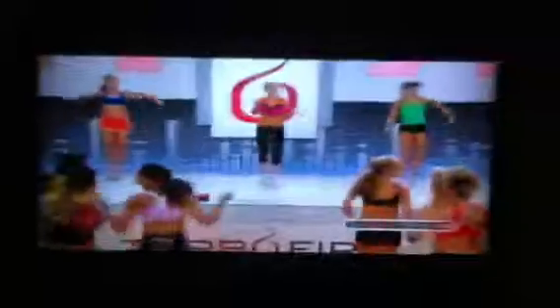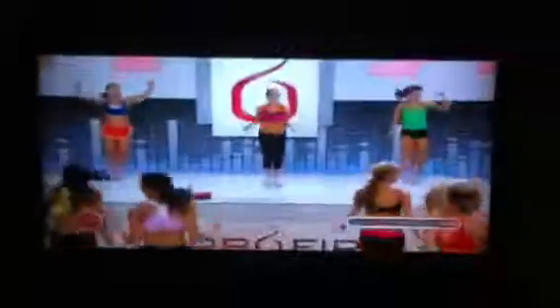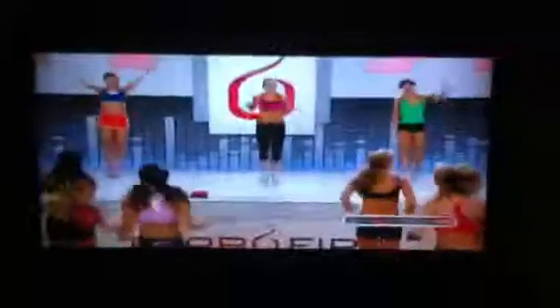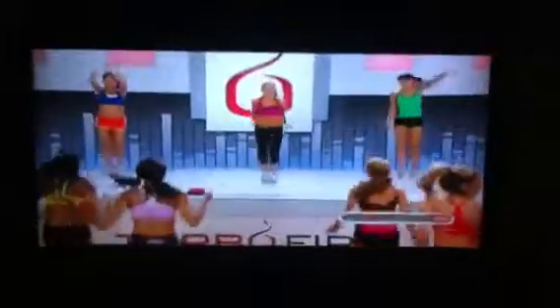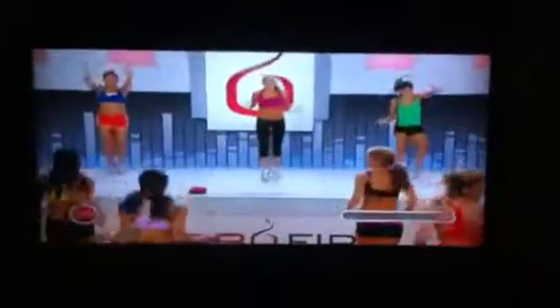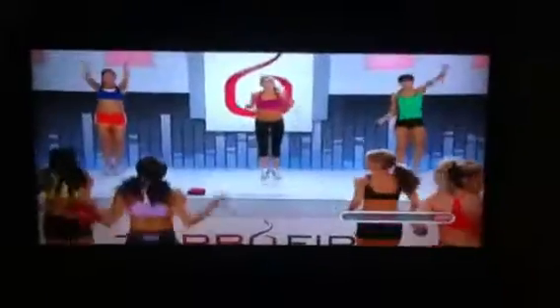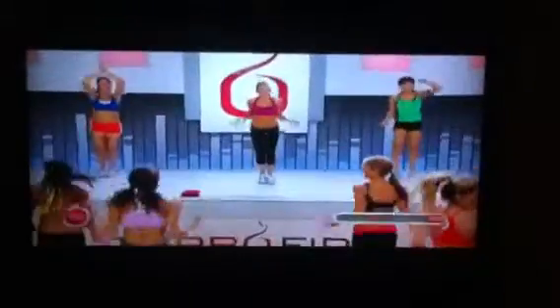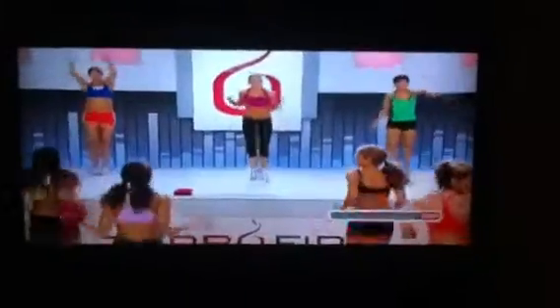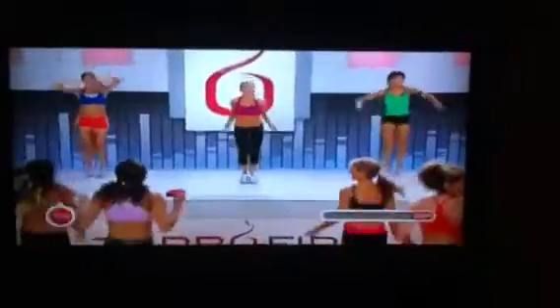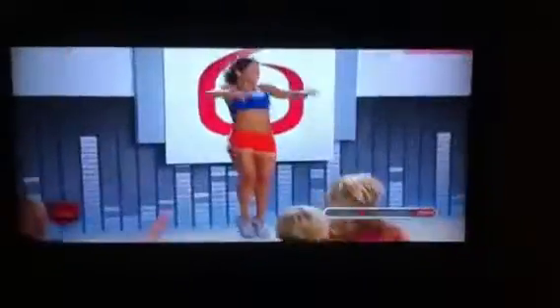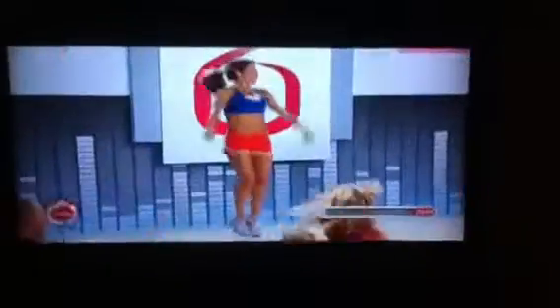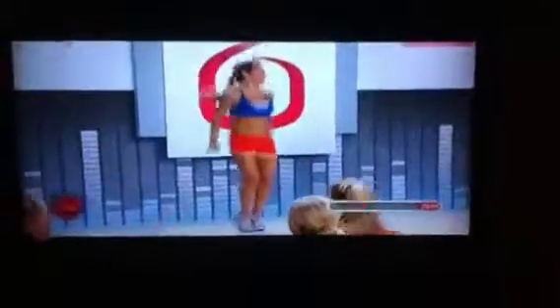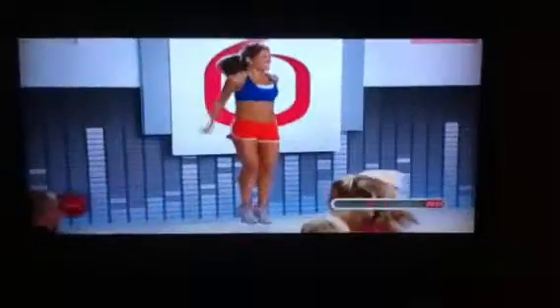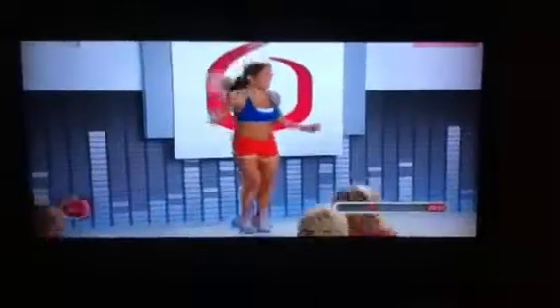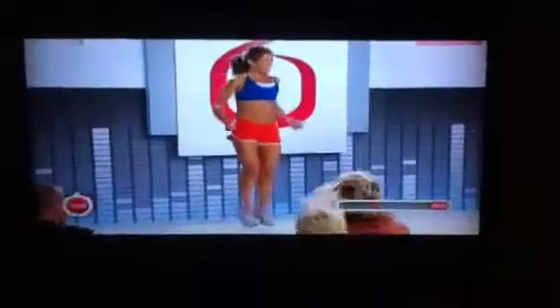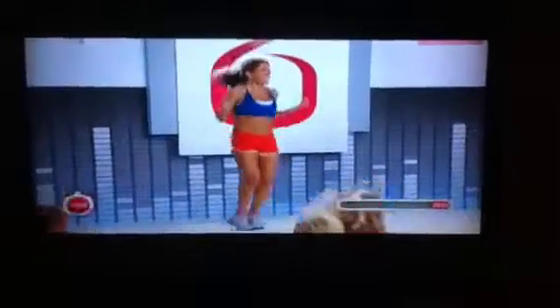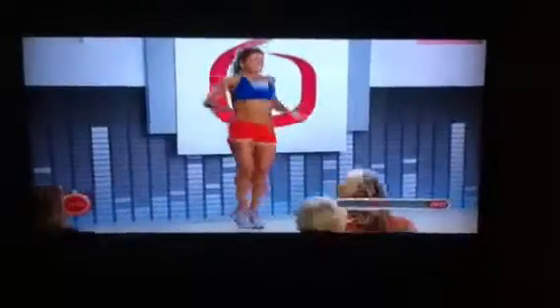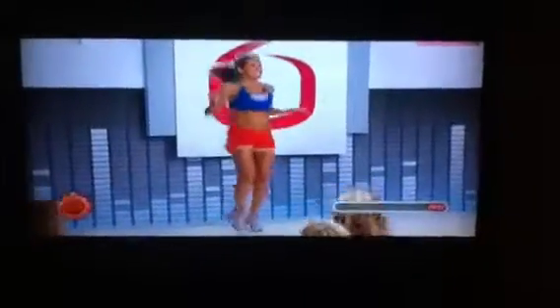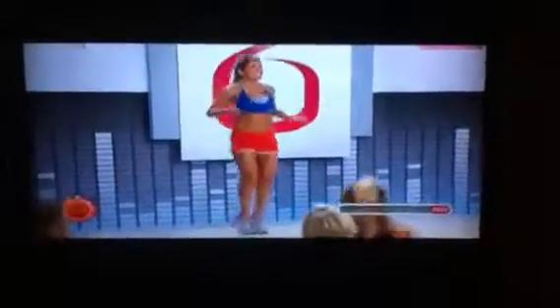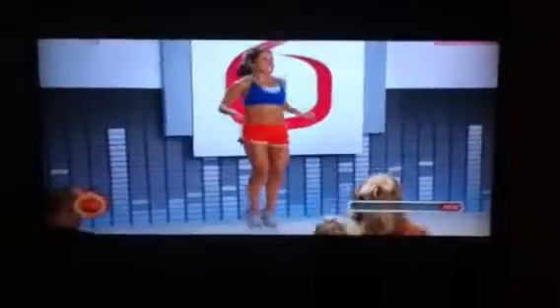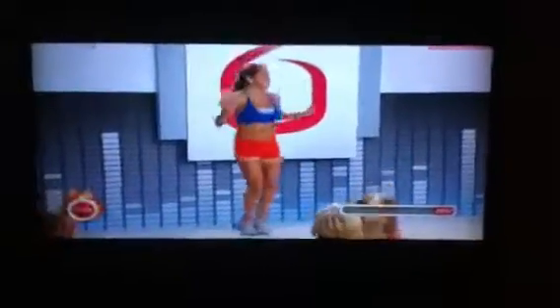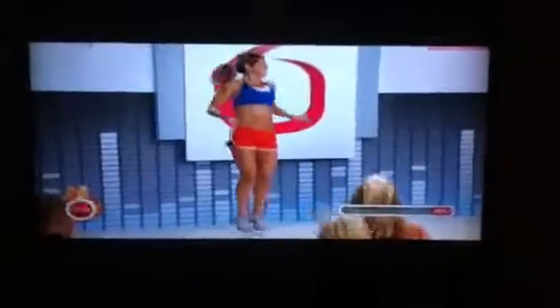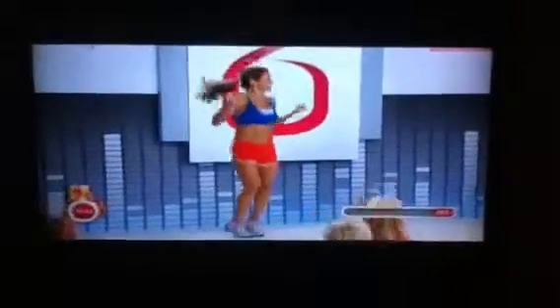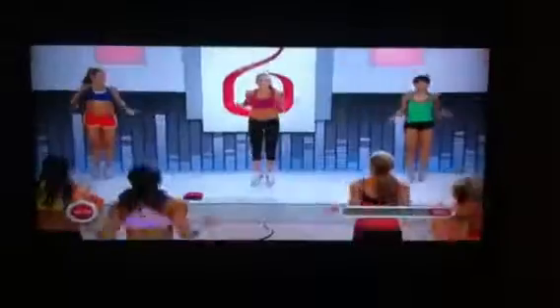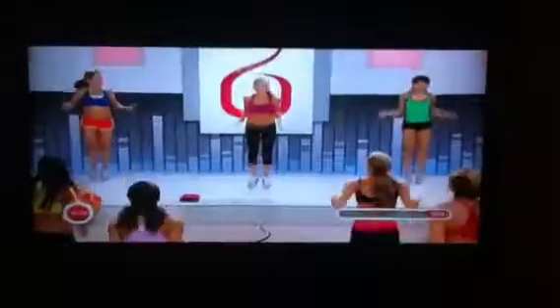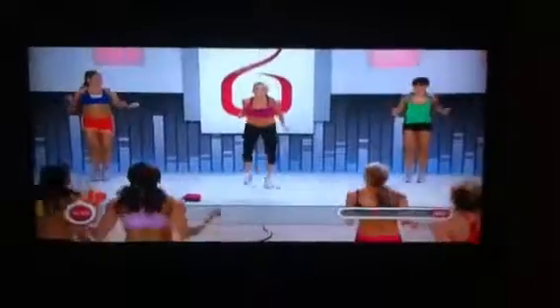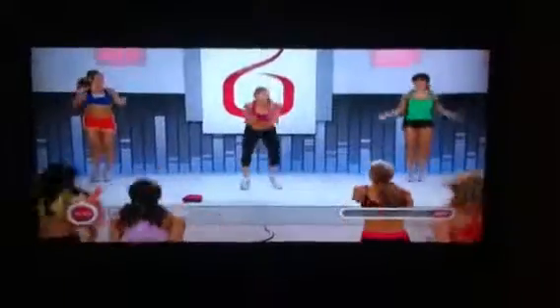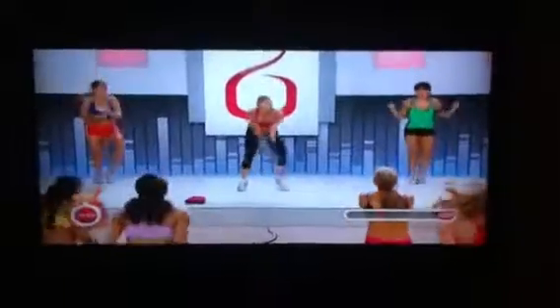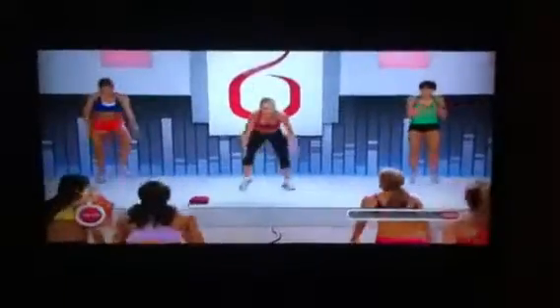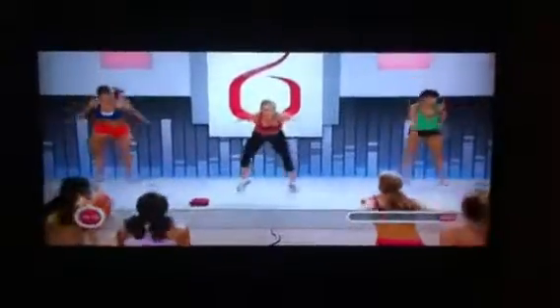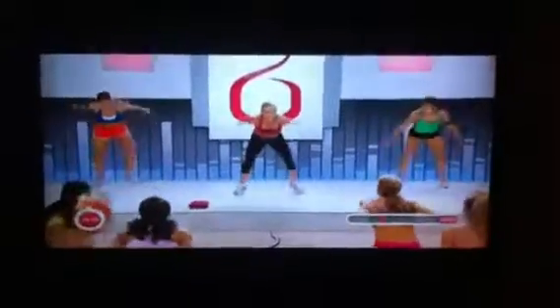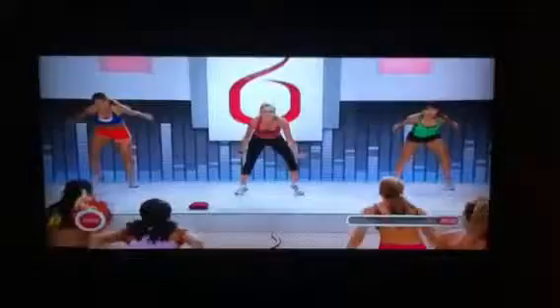Ready? This is it — a one minute fire drill. High intensity. Move your feet.